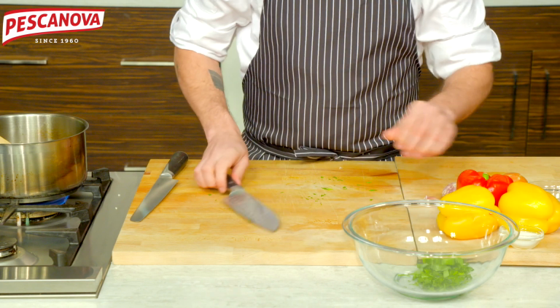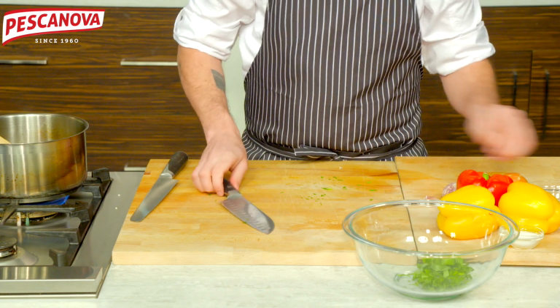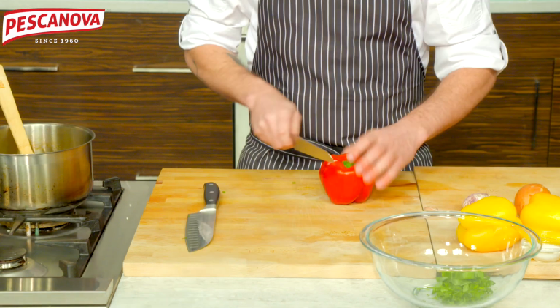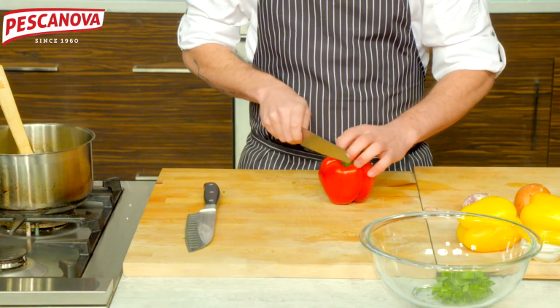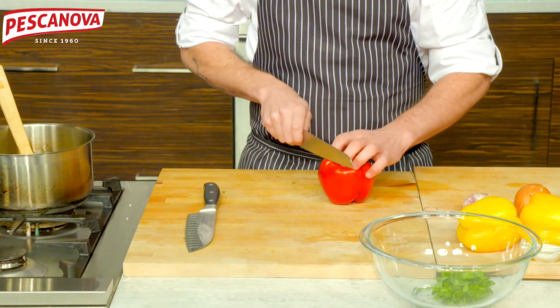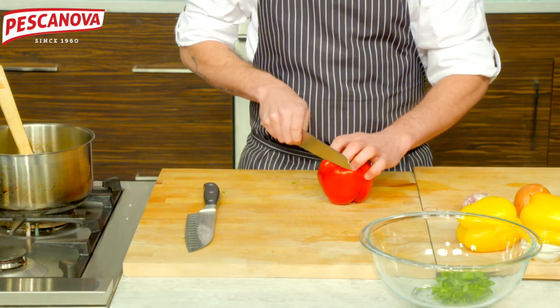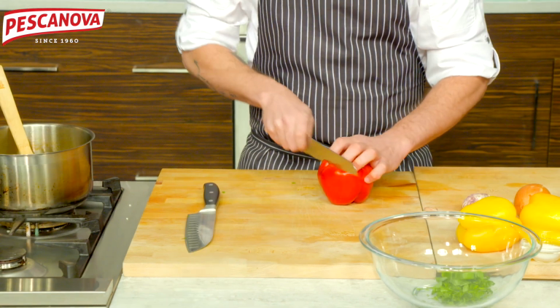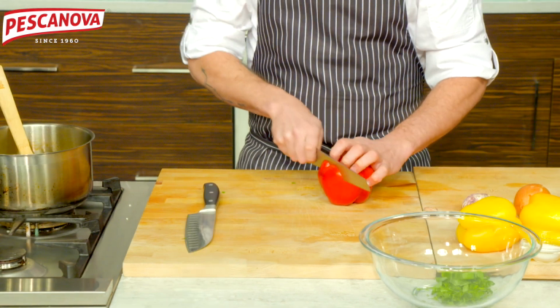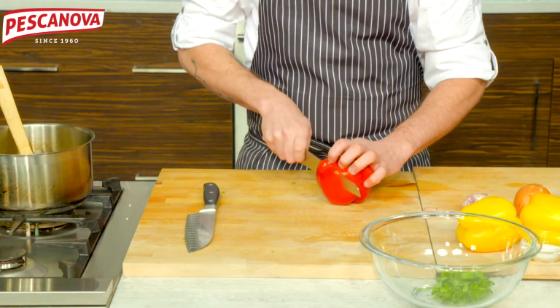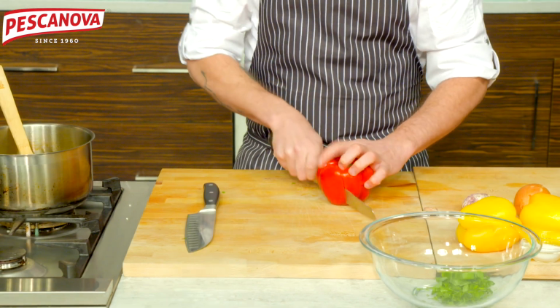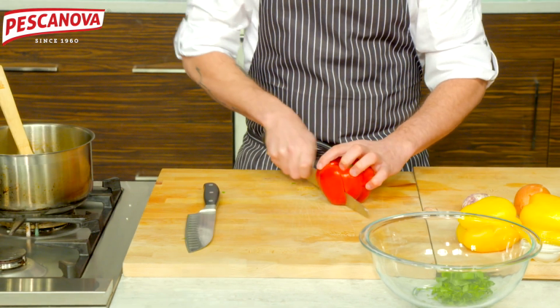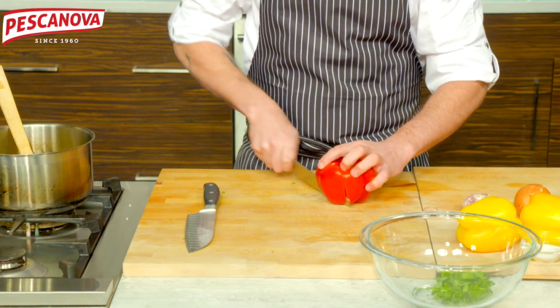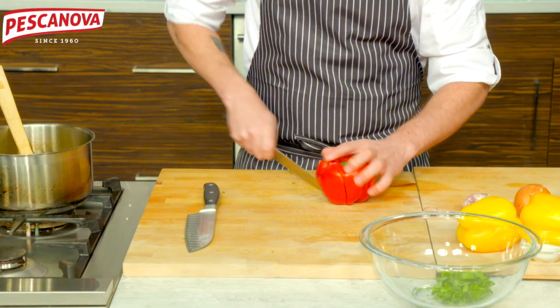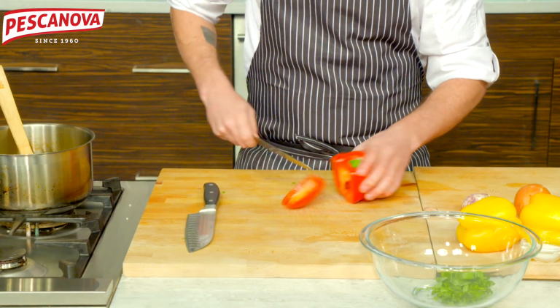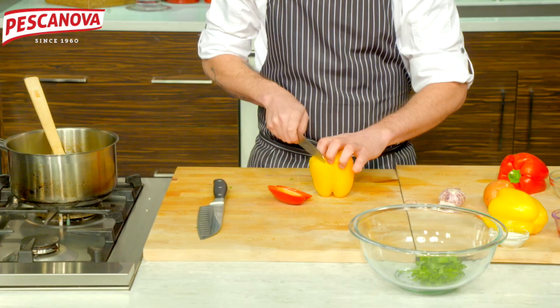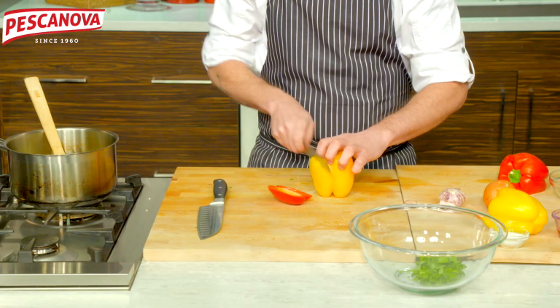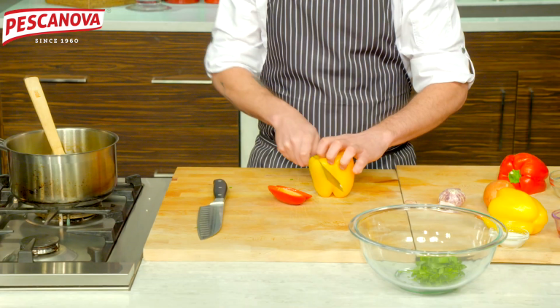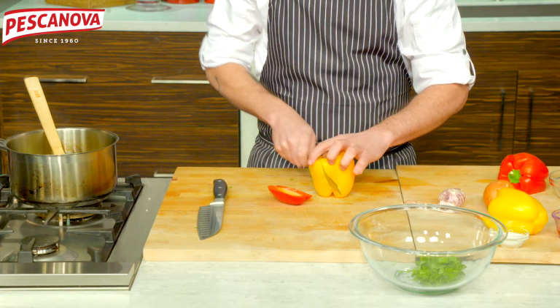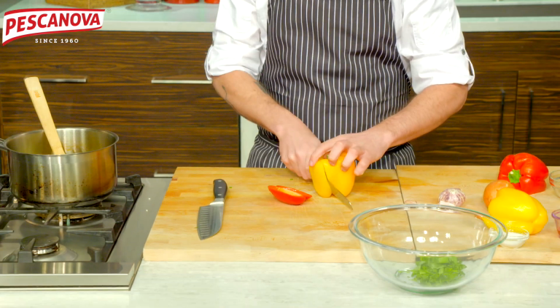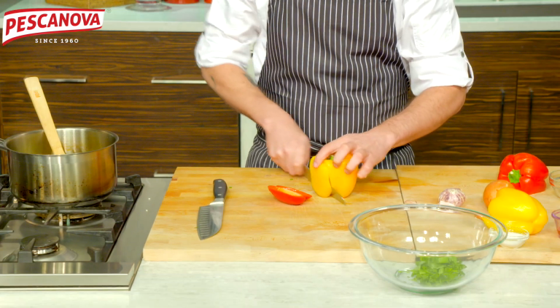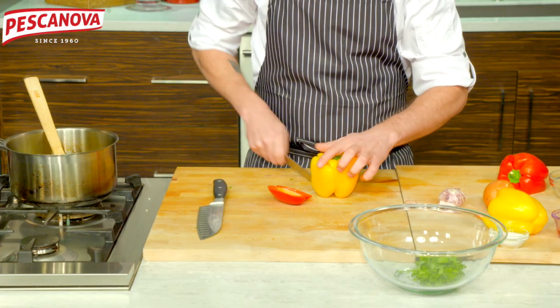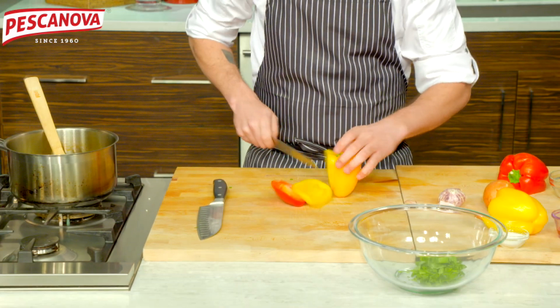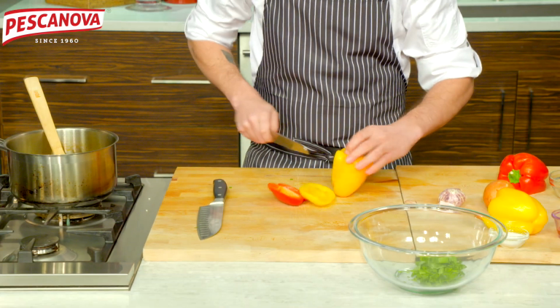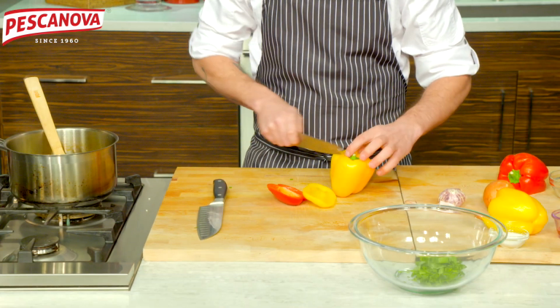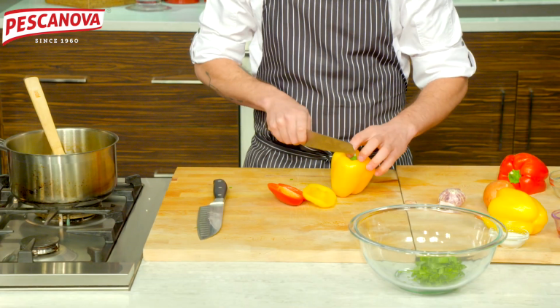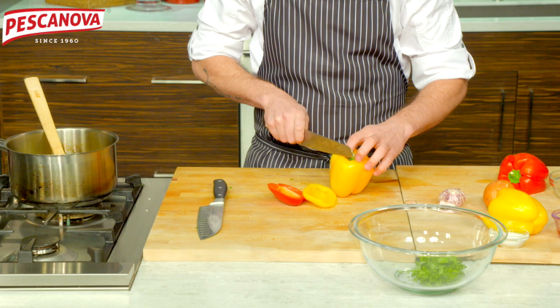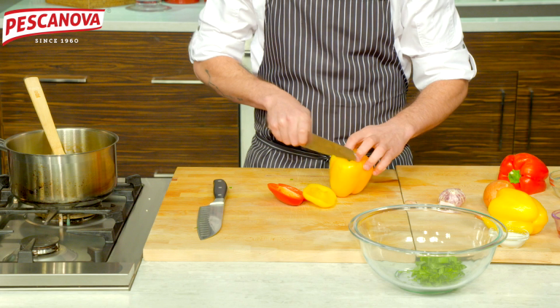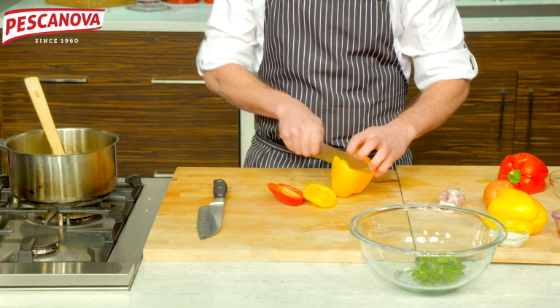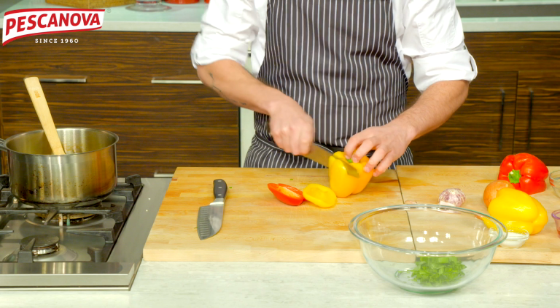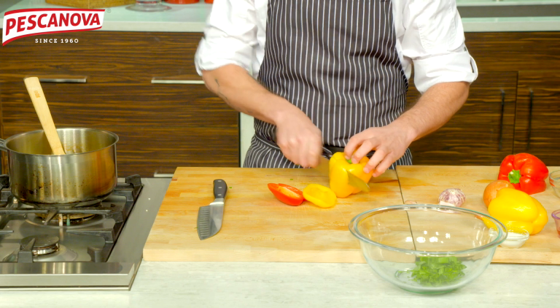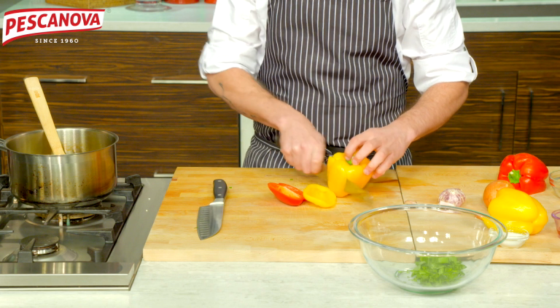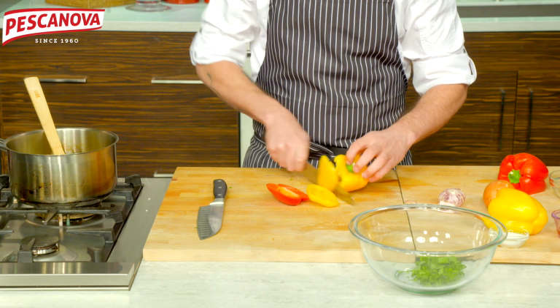Some bell peppers — just a mixture. We have some yellow and red here, just cutting them into thin julienne strips.